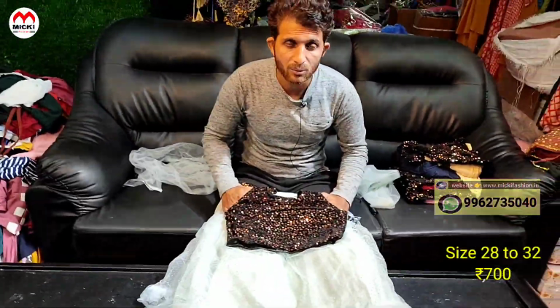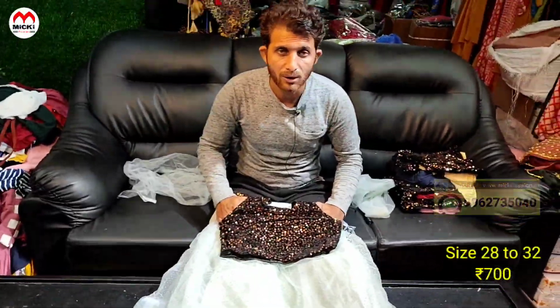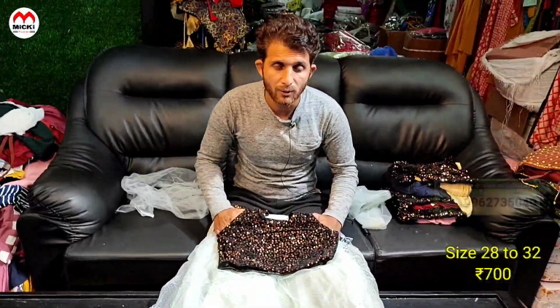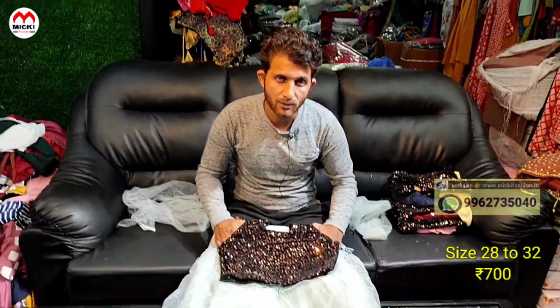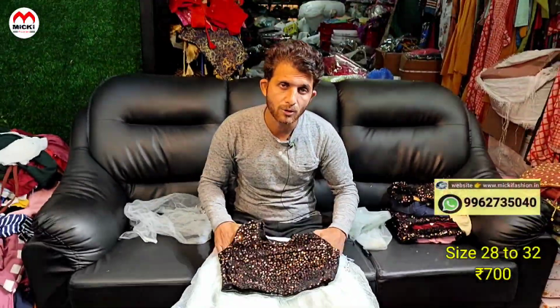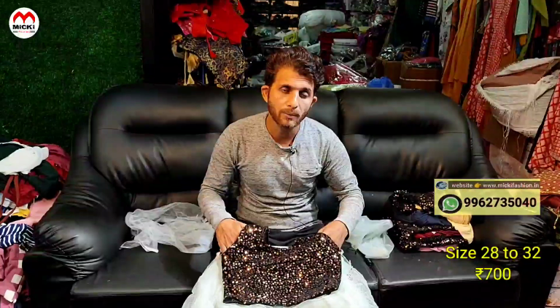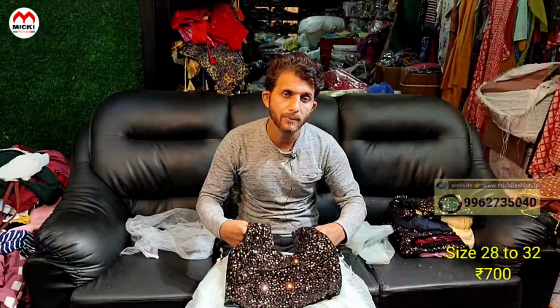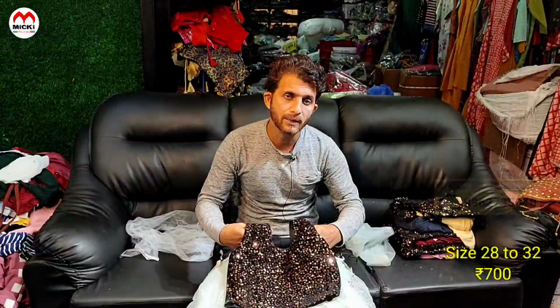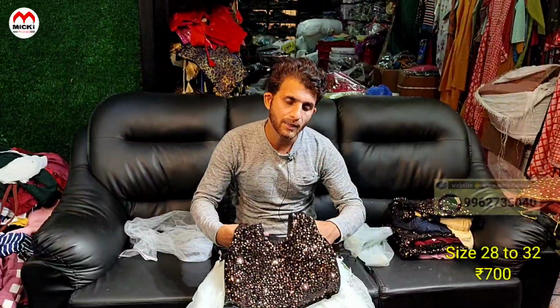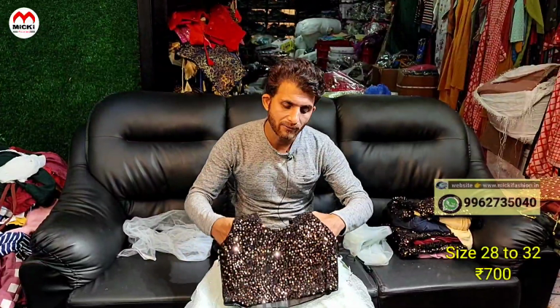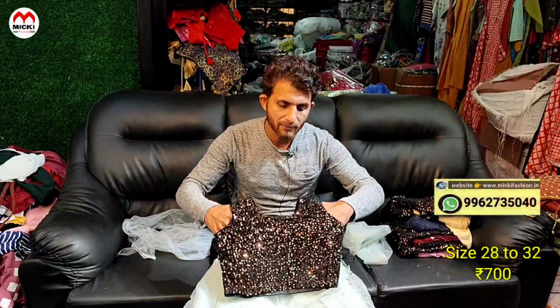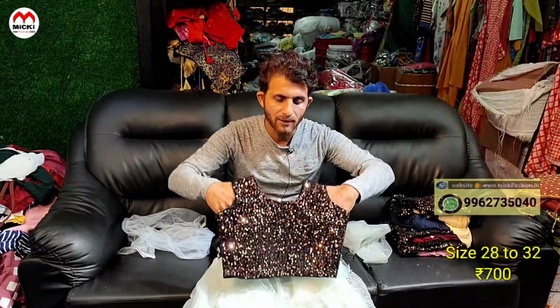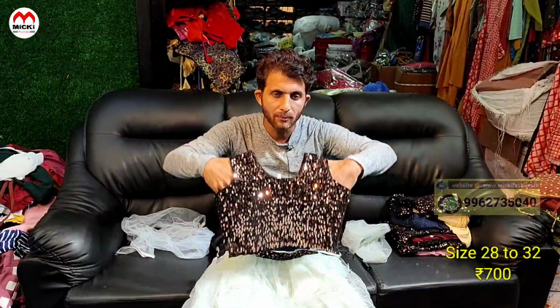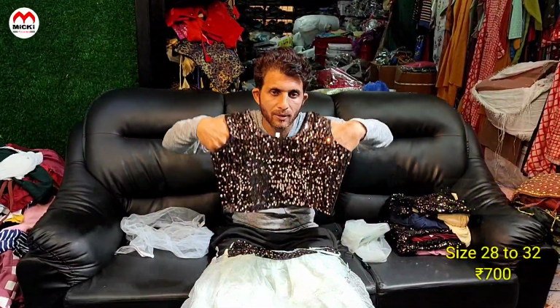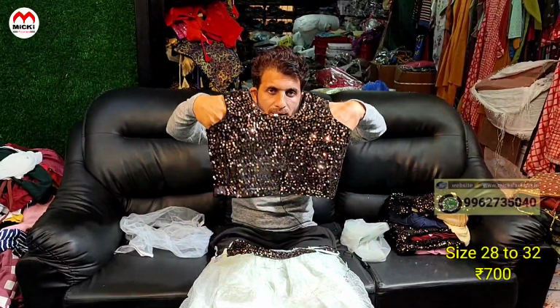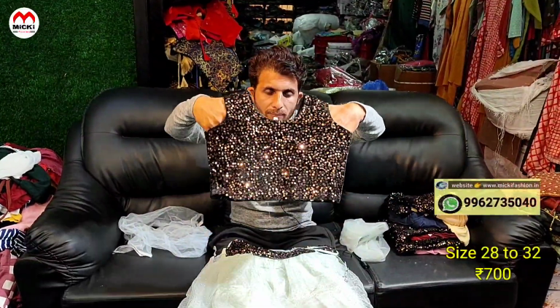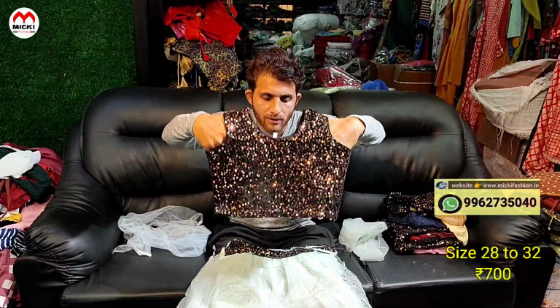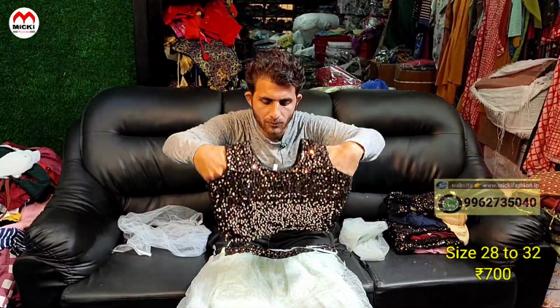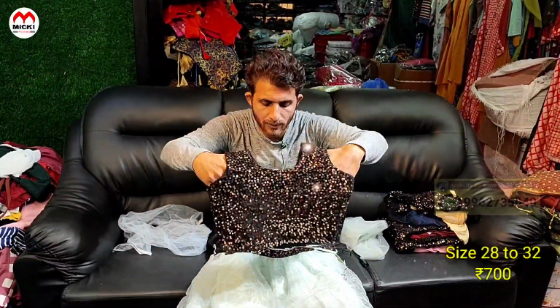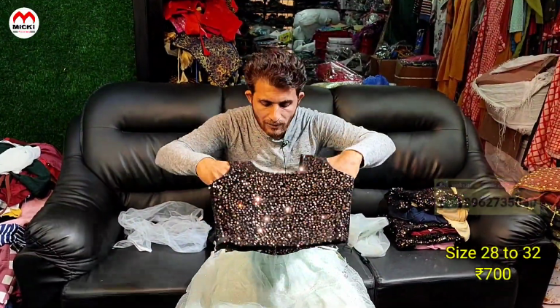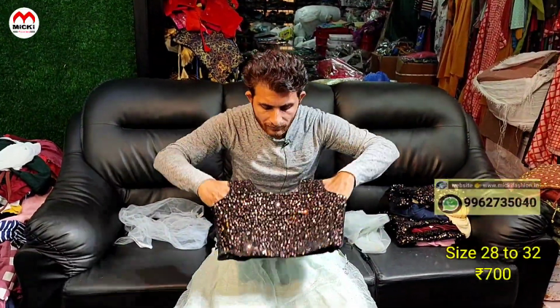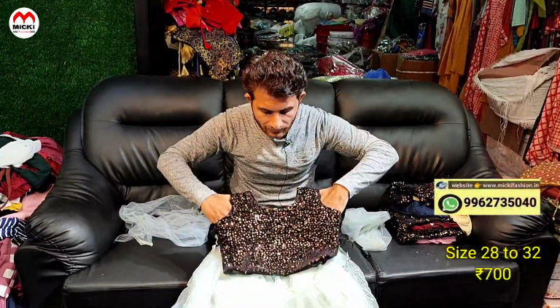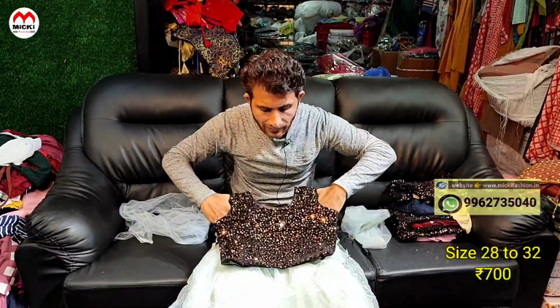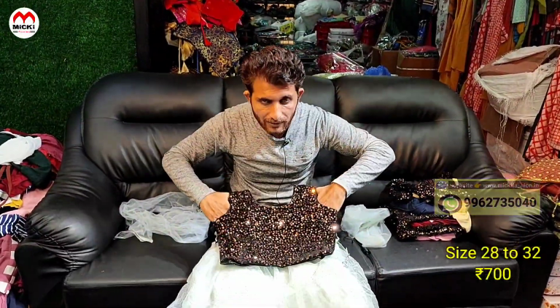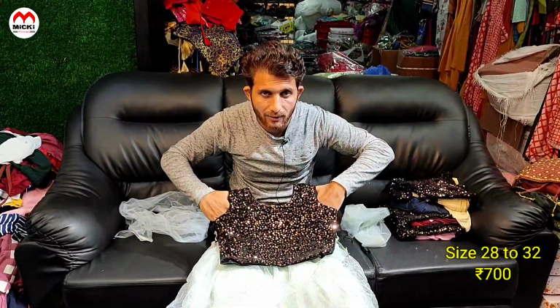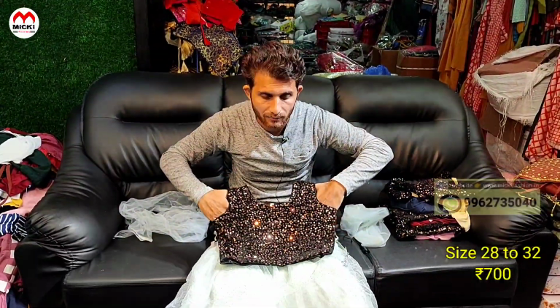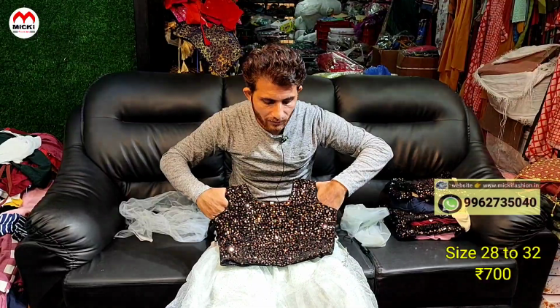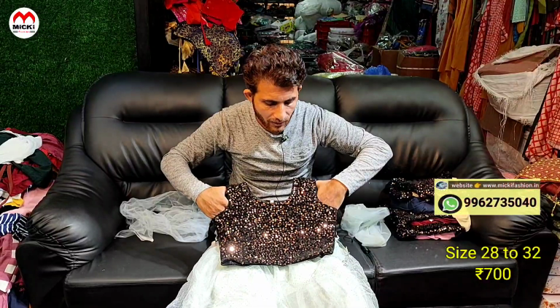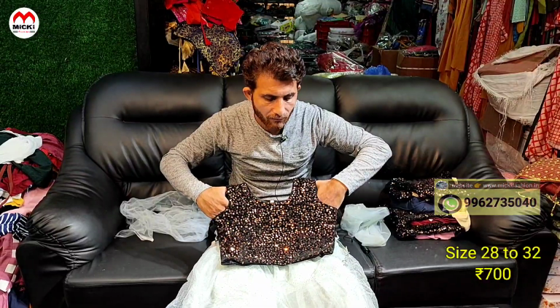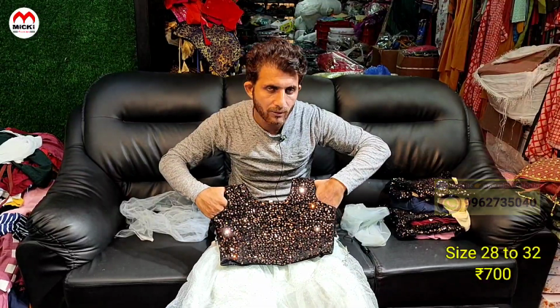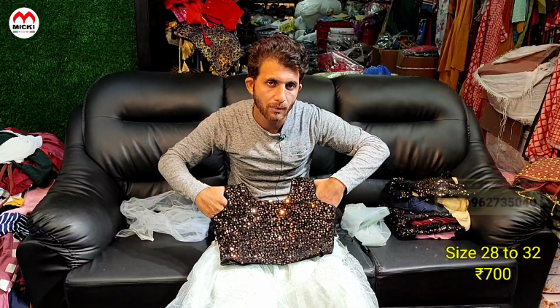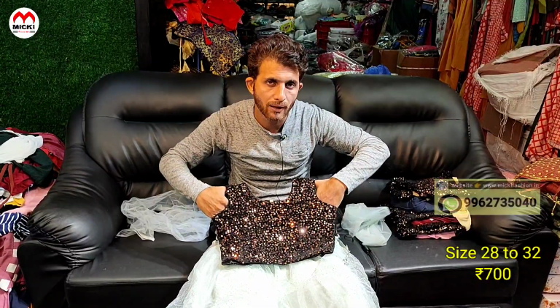We are available on our website, so you can do WhatsApp shopping or direct purchase on our website. Second color: green with black.